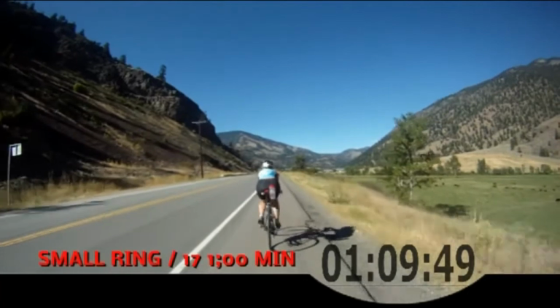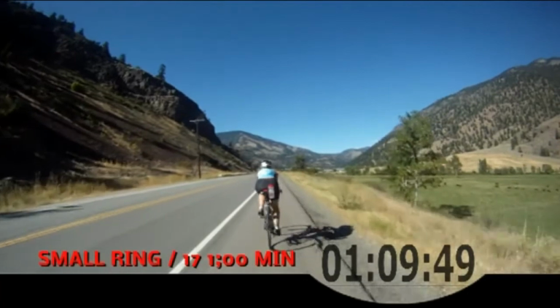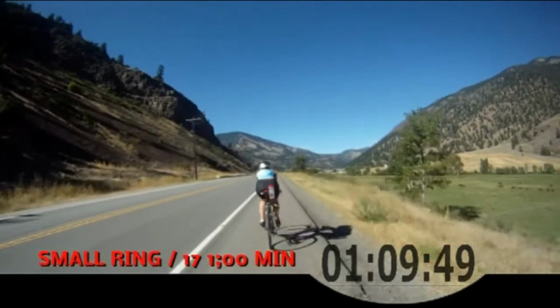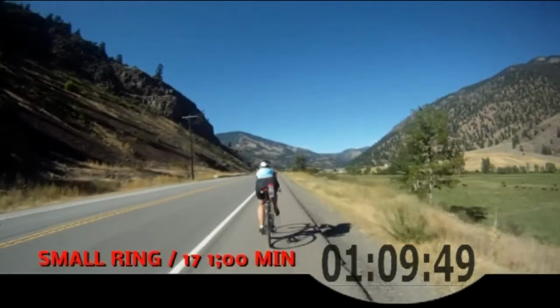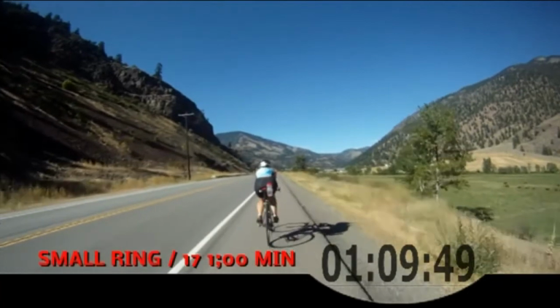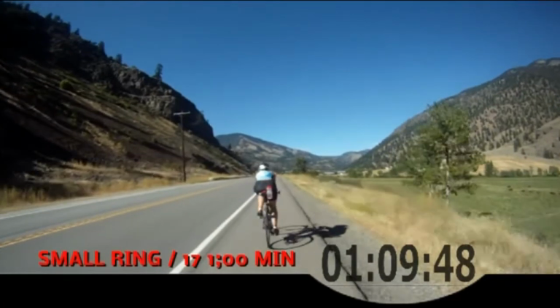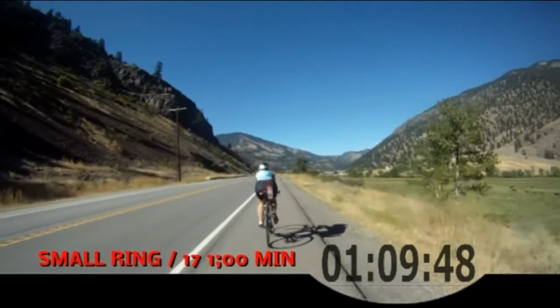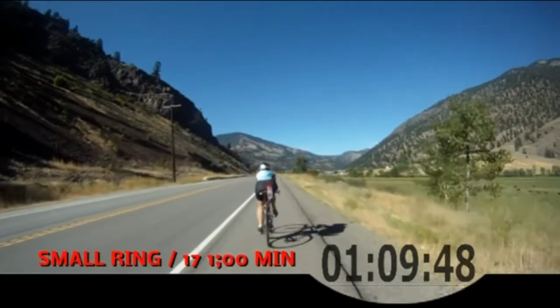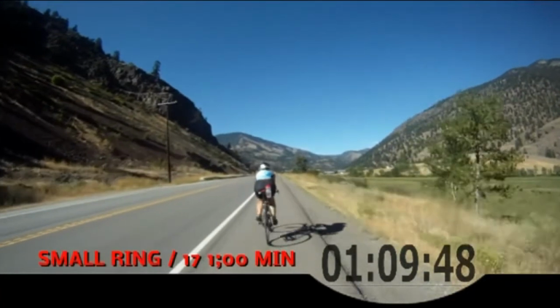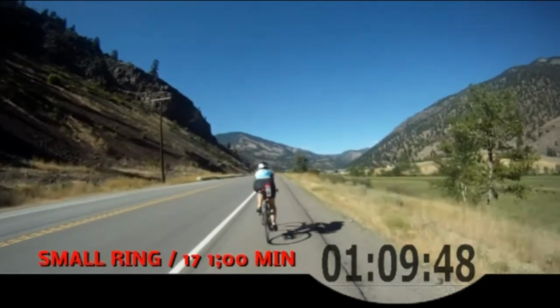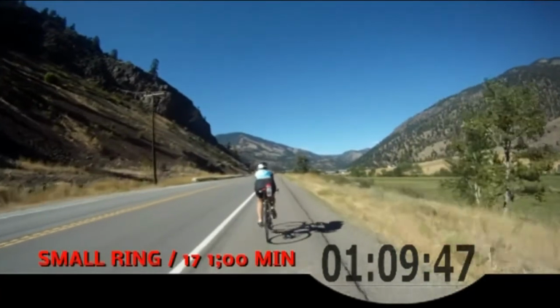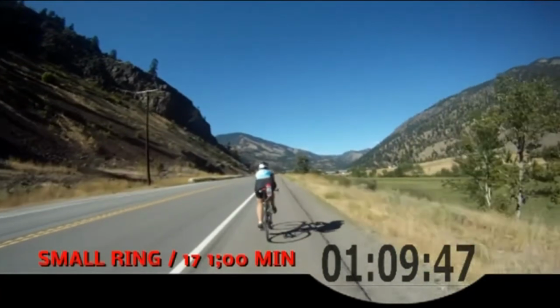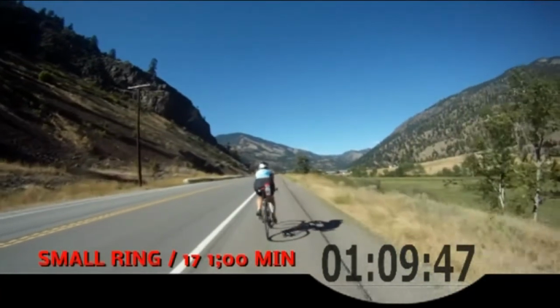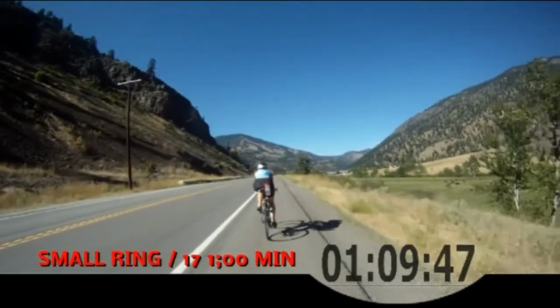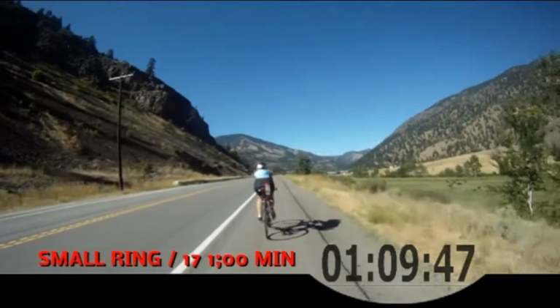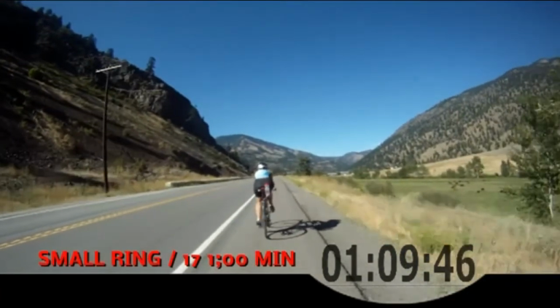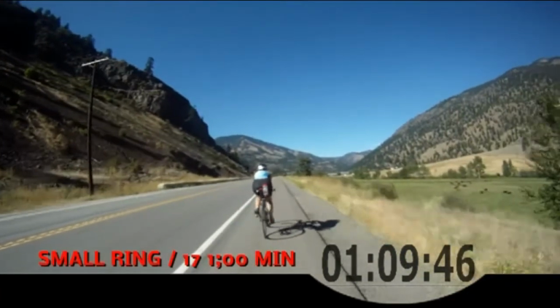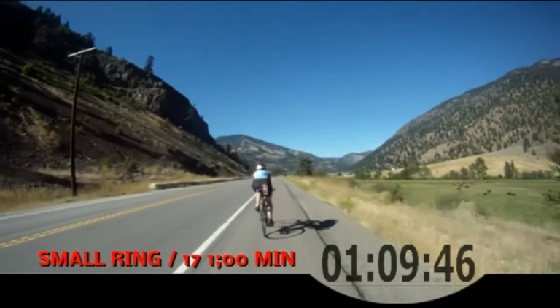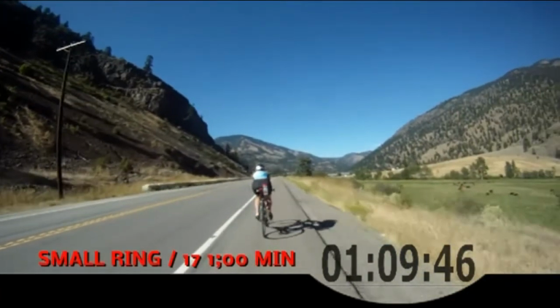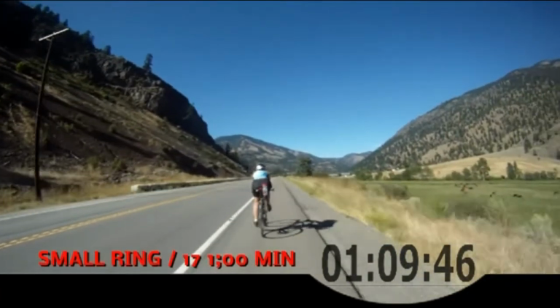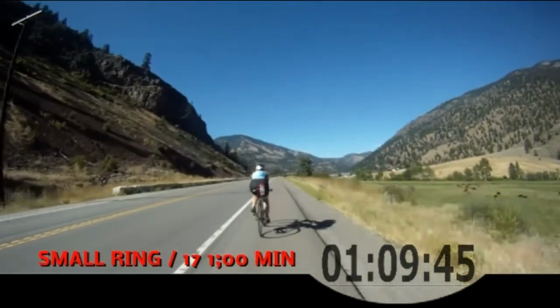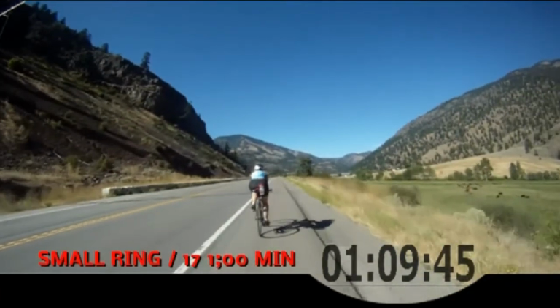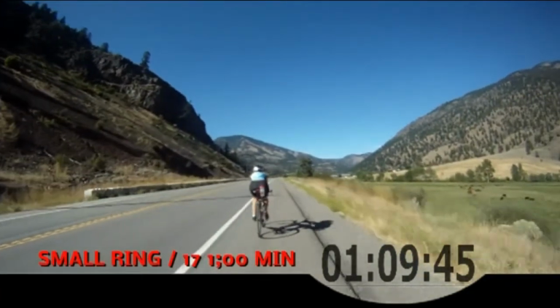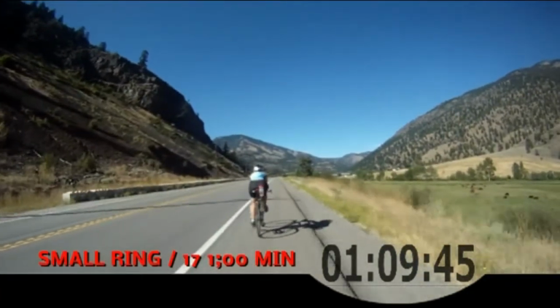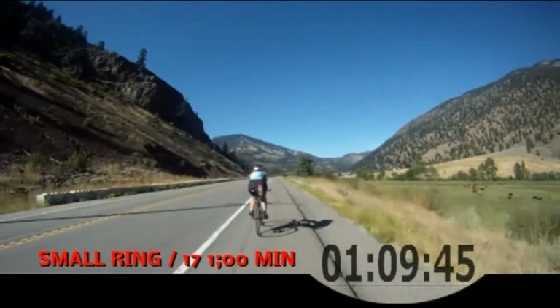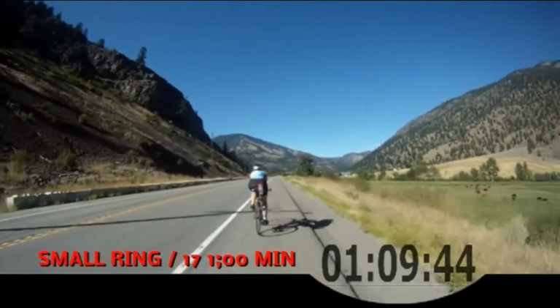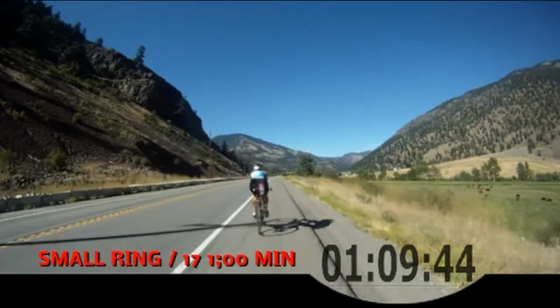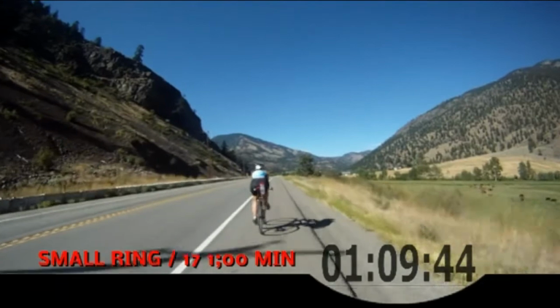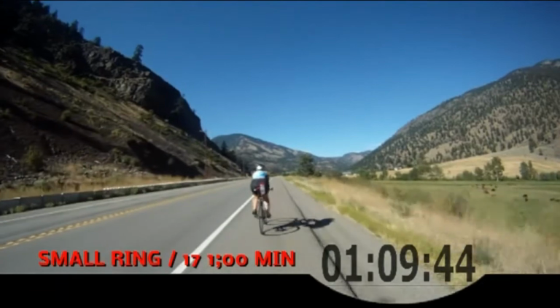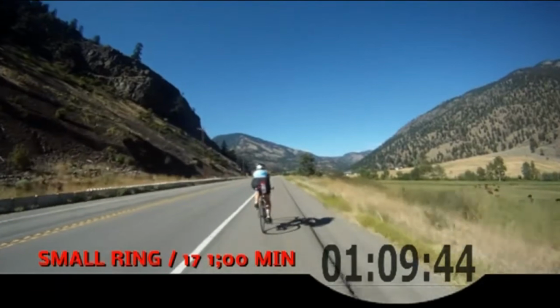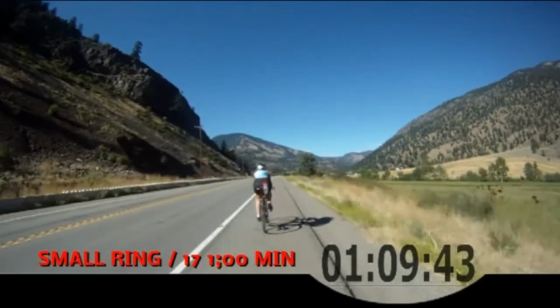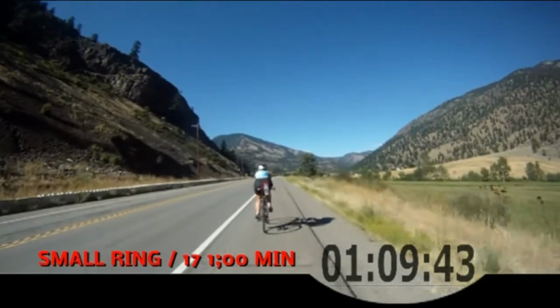Great work! Back to your small ring on the front and 17 on the back for one minute. Then we'll start the next false flat.